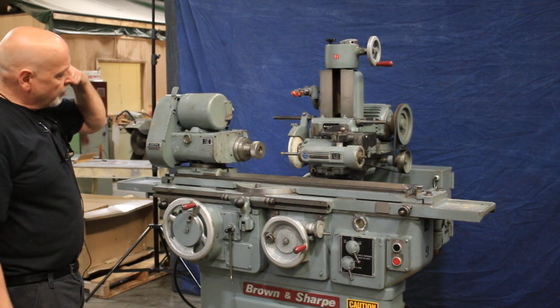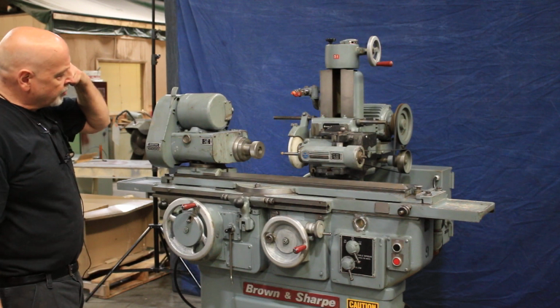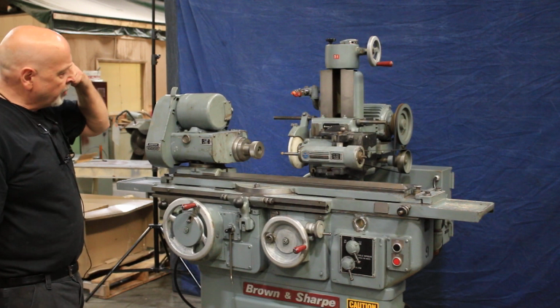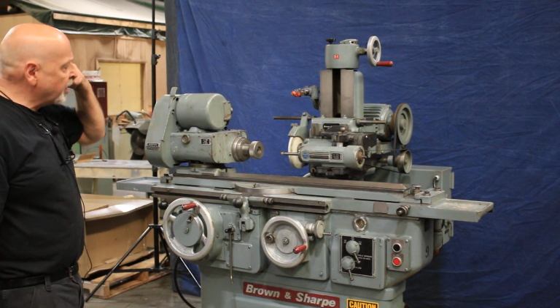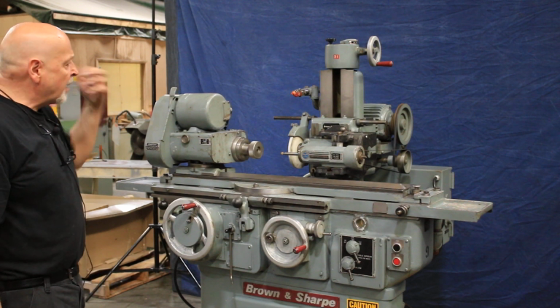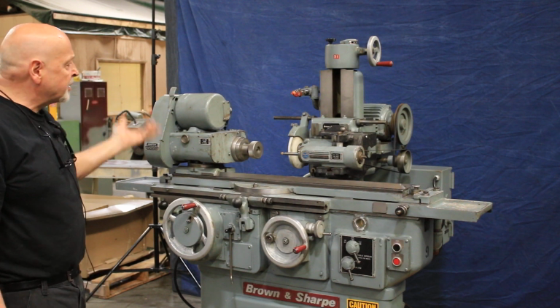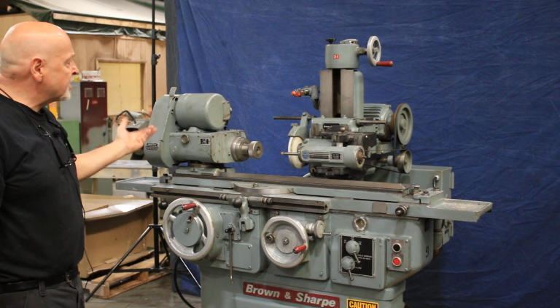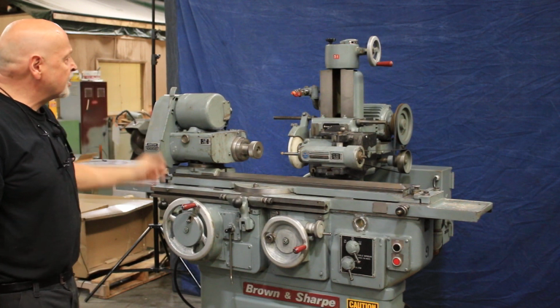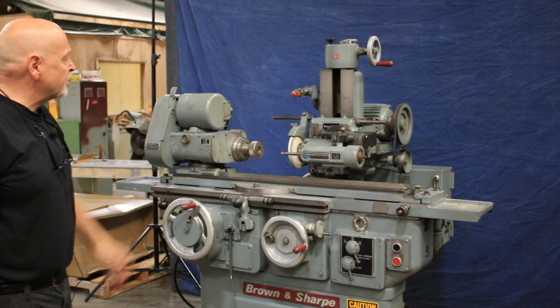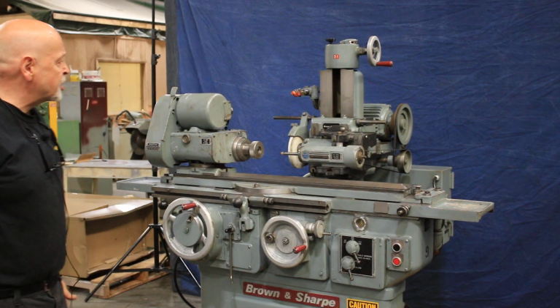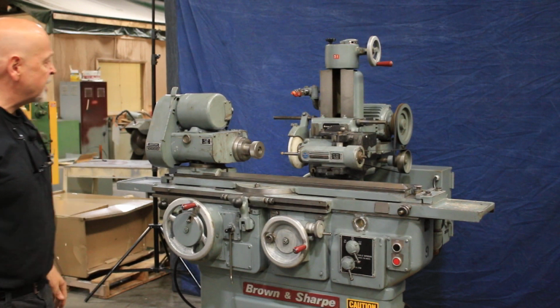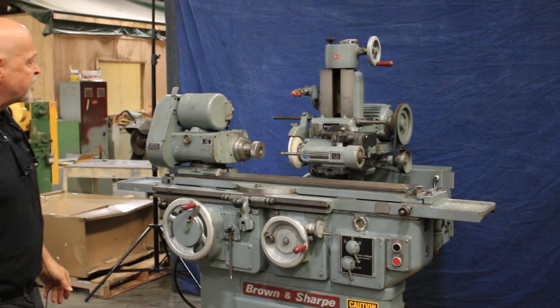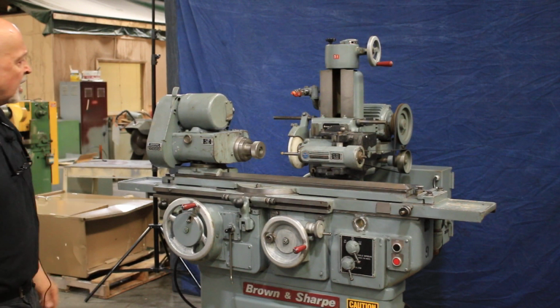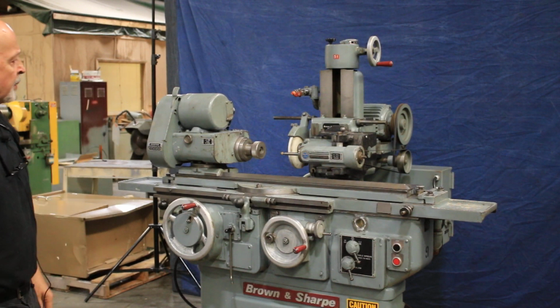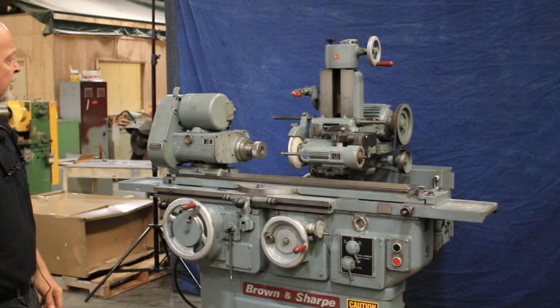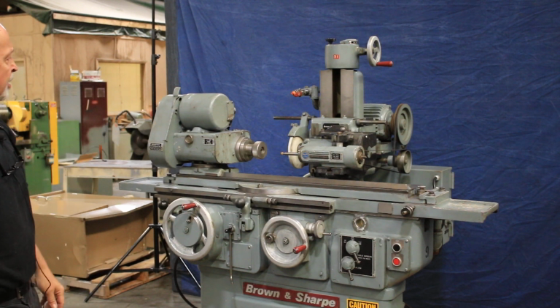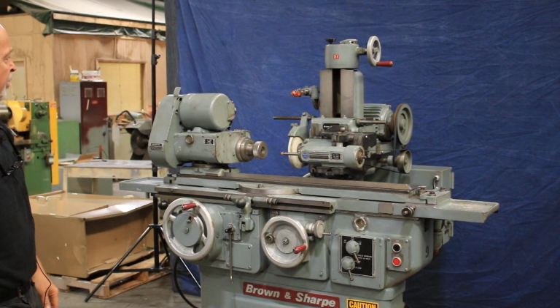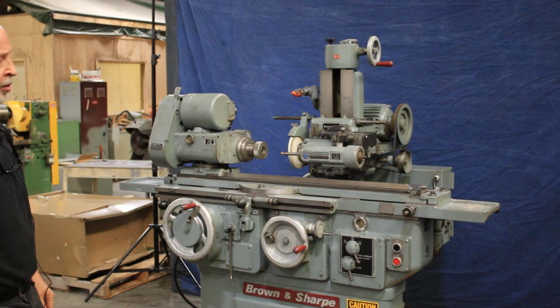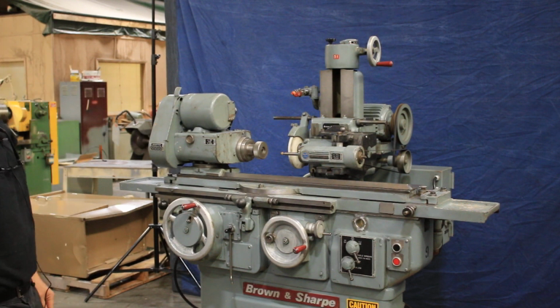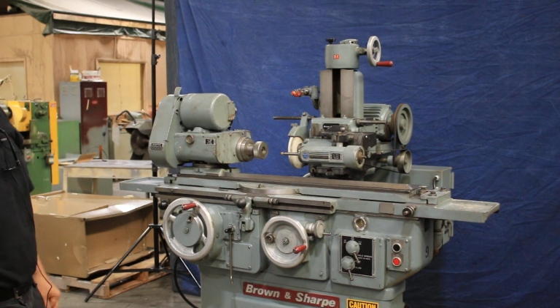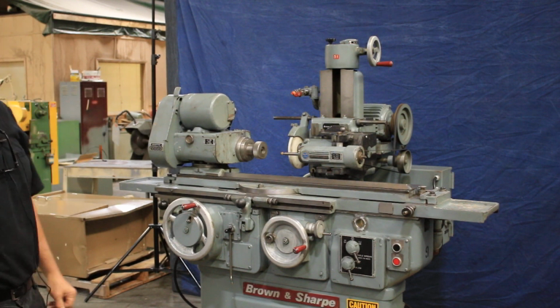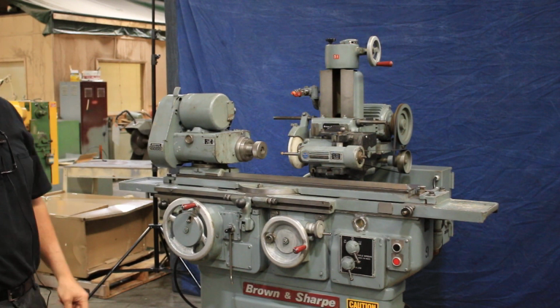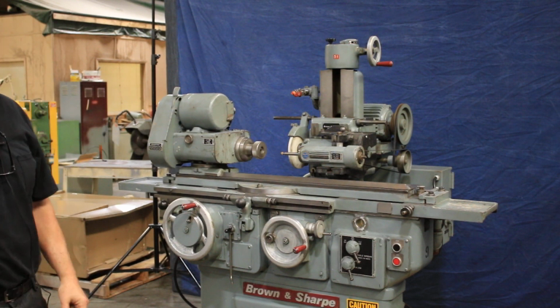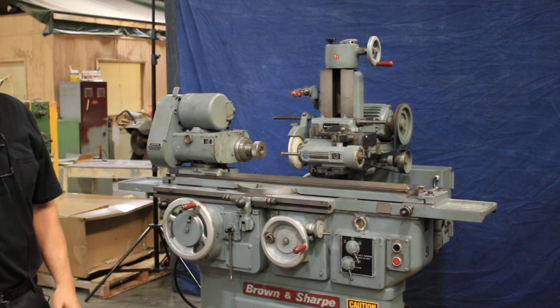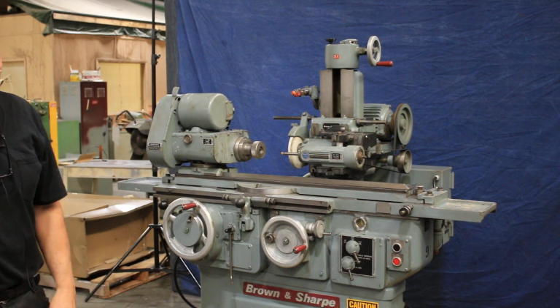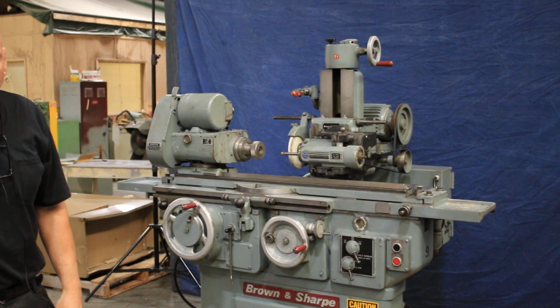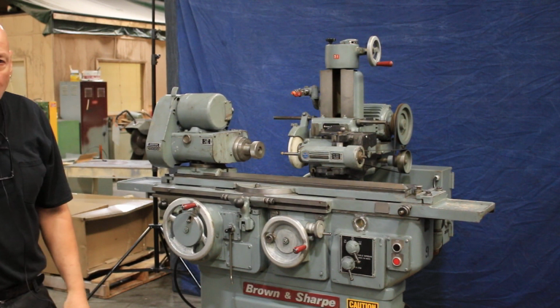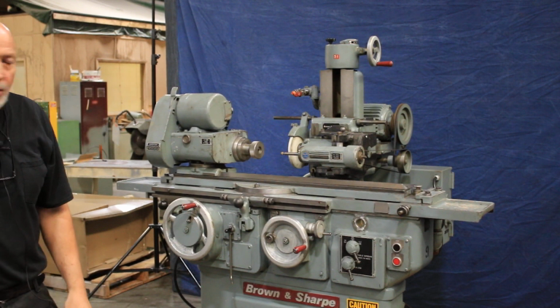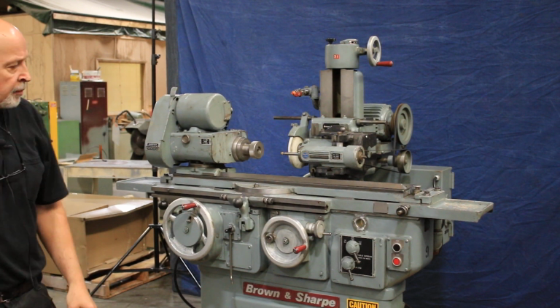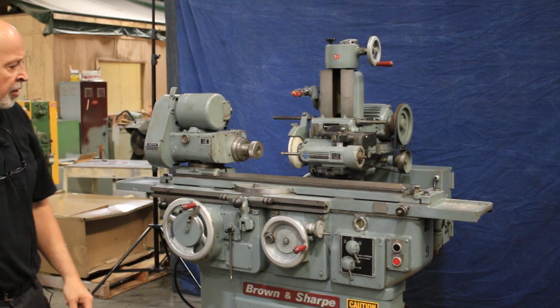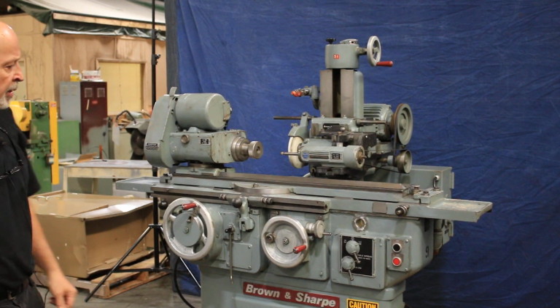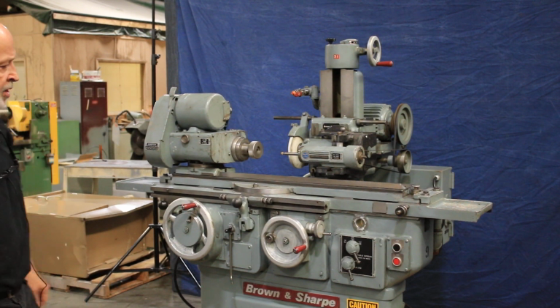So there you have it. That's the machine set up in the internal grinding mode. Thank you very much.